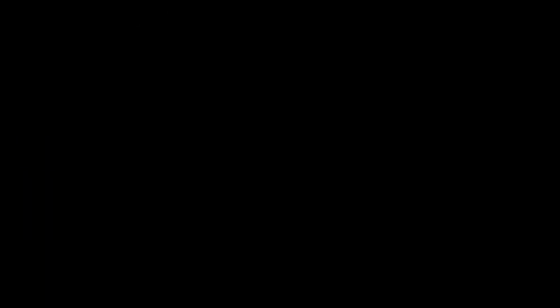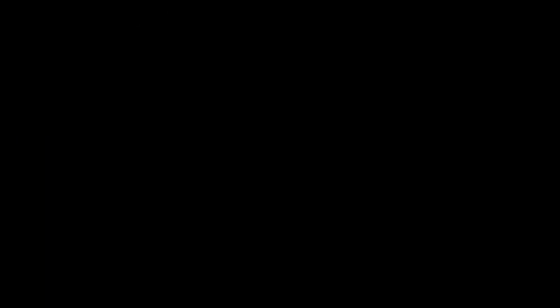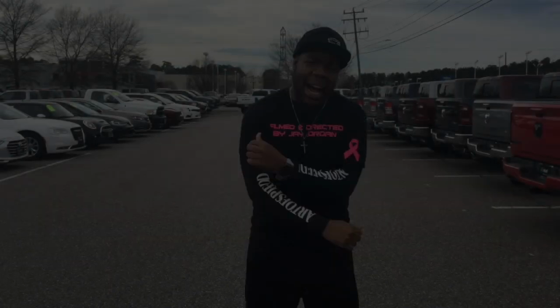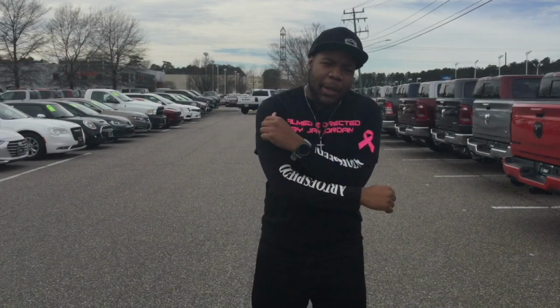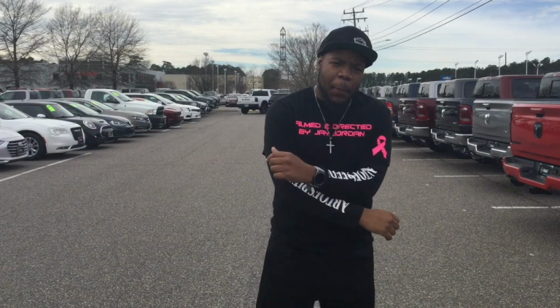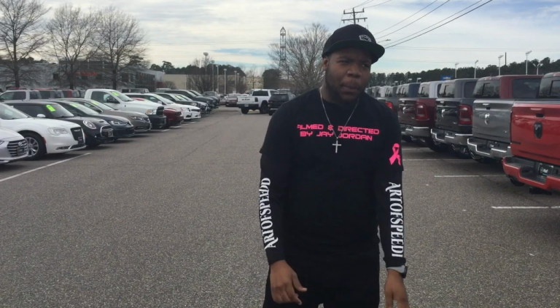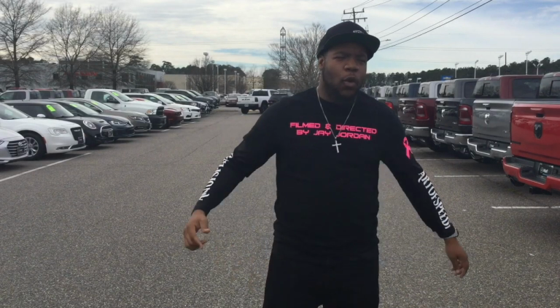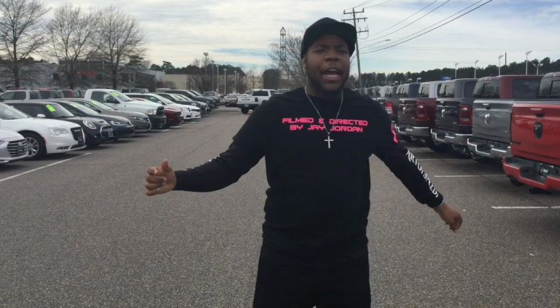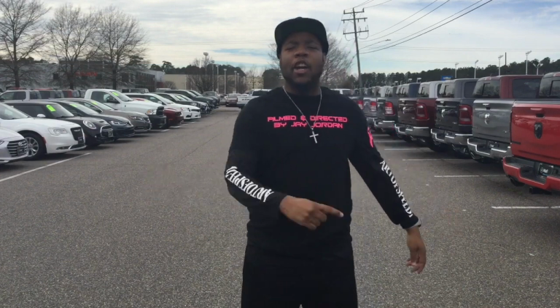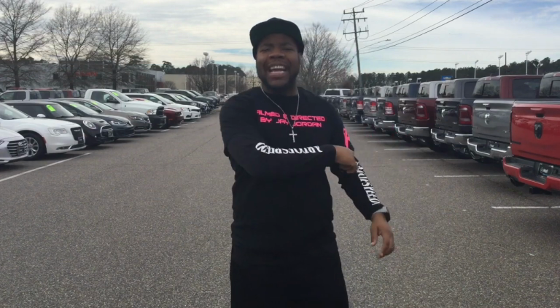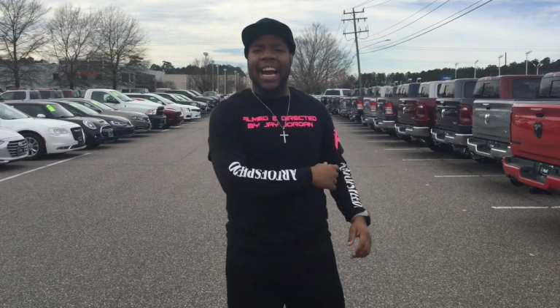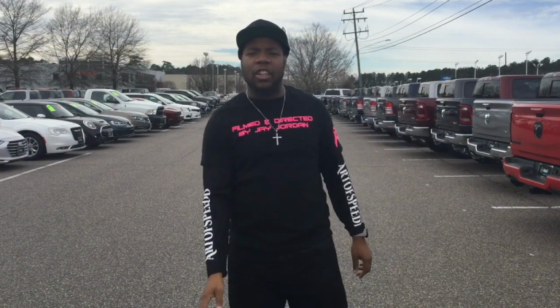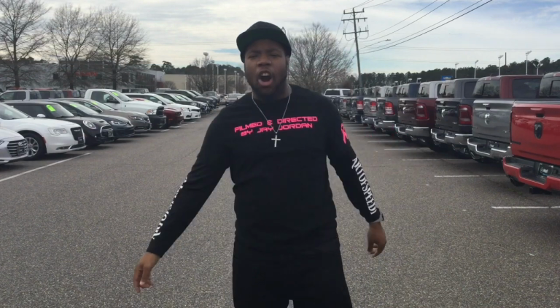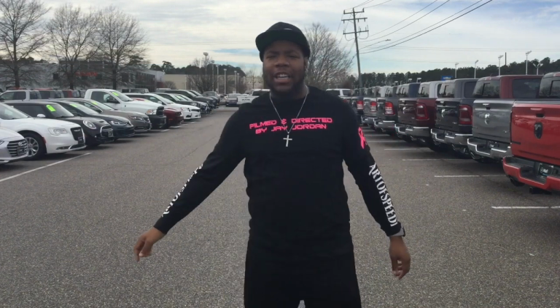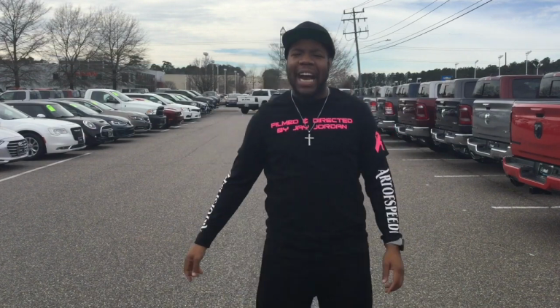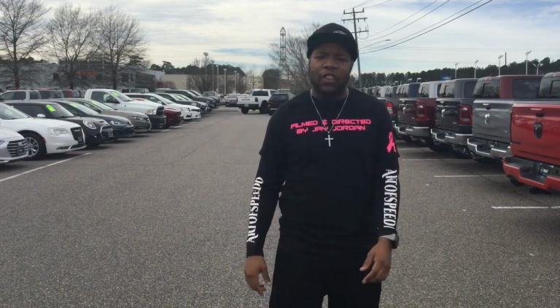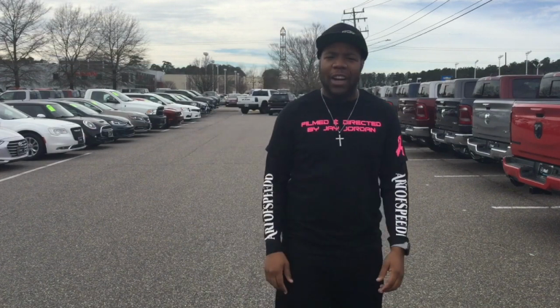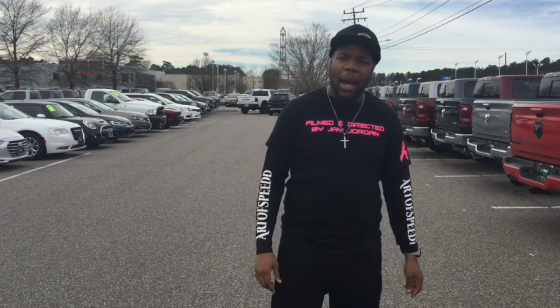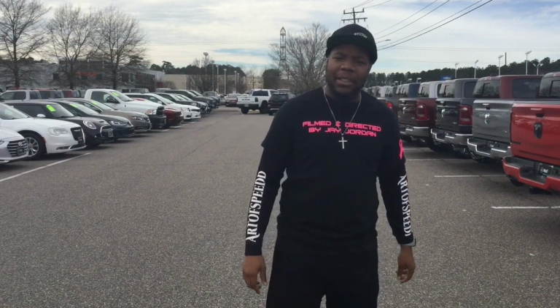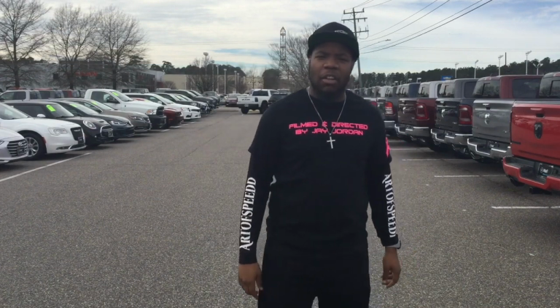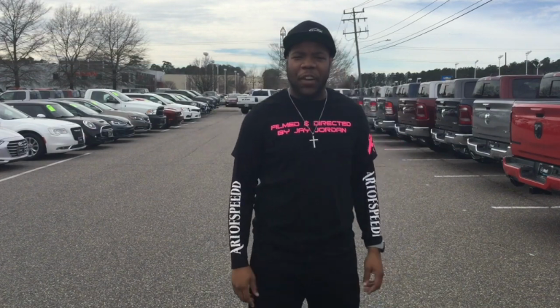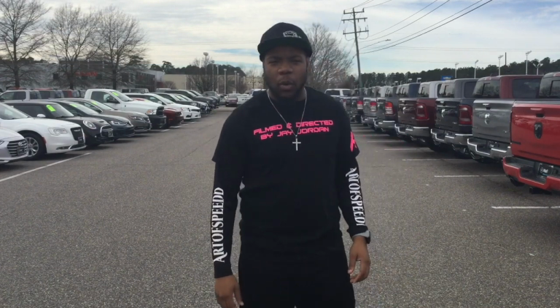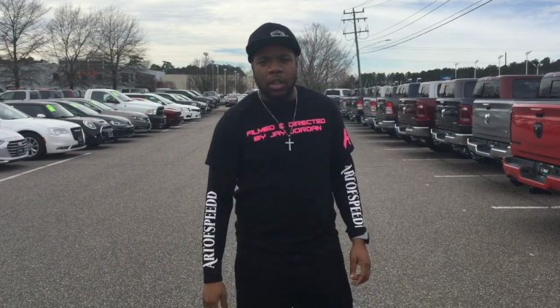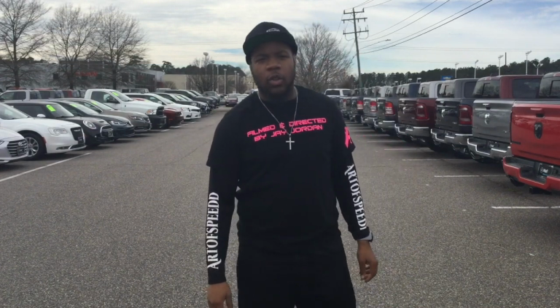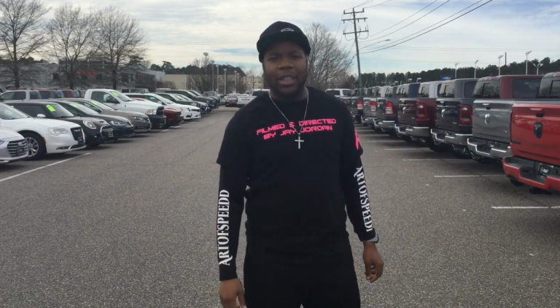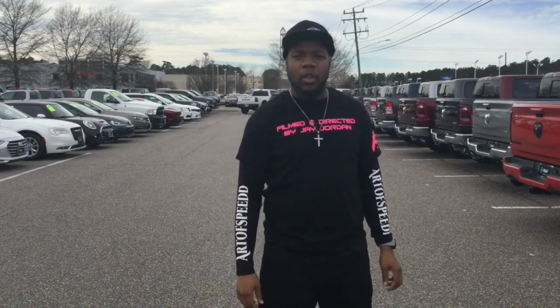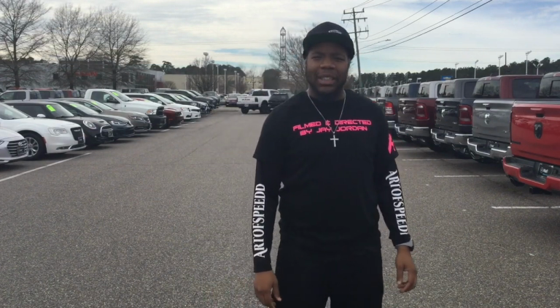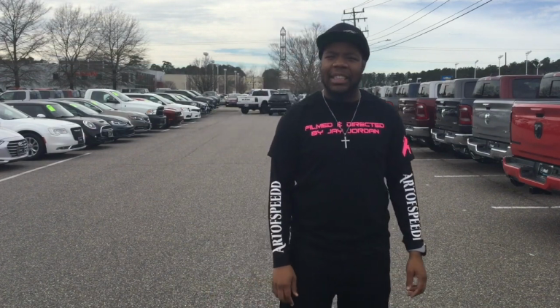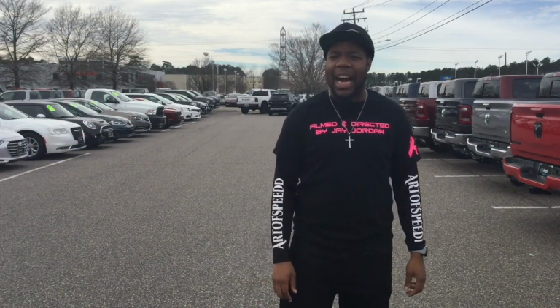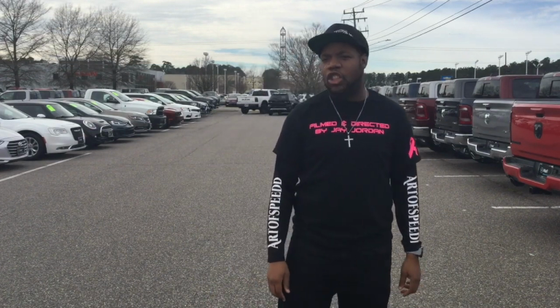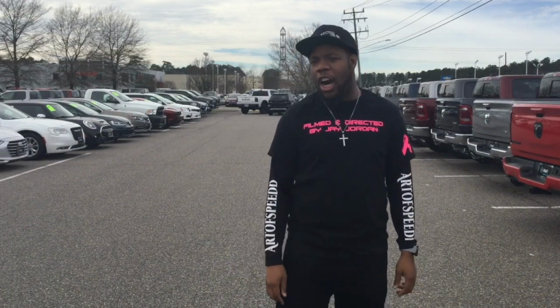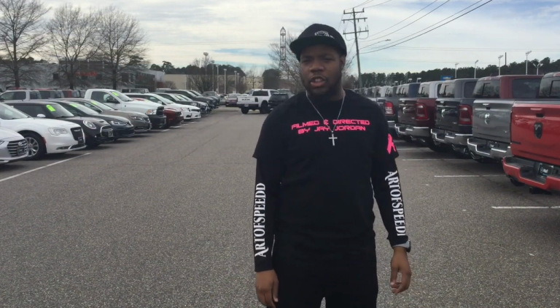What up good people? Here's a shout out to Hard Dodge for allowing me to review the 2020 Dodge Charger.